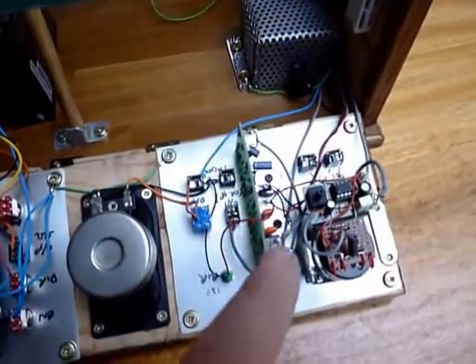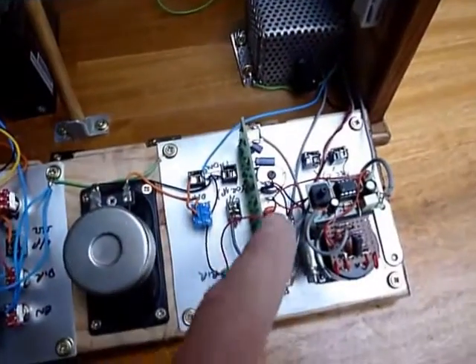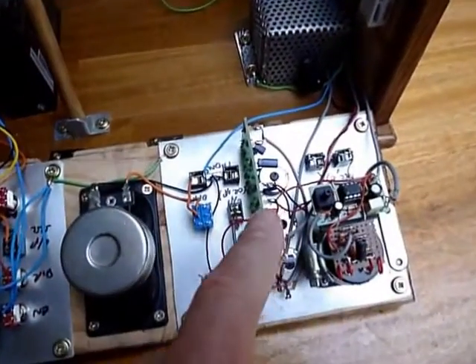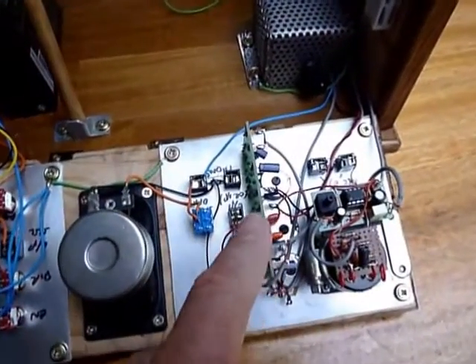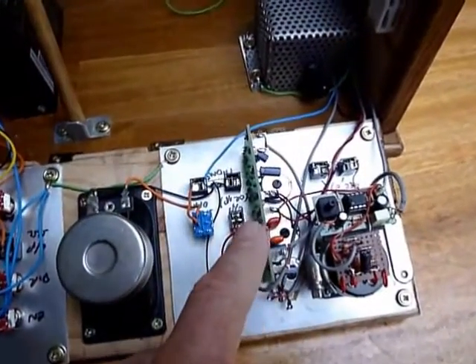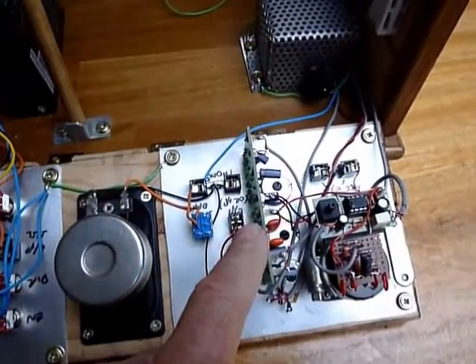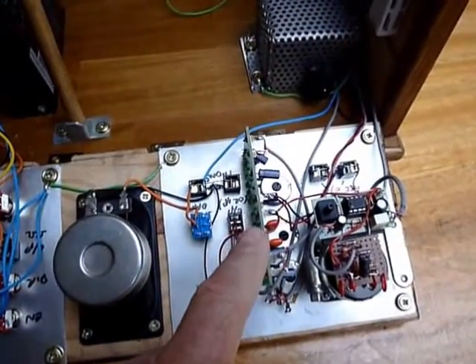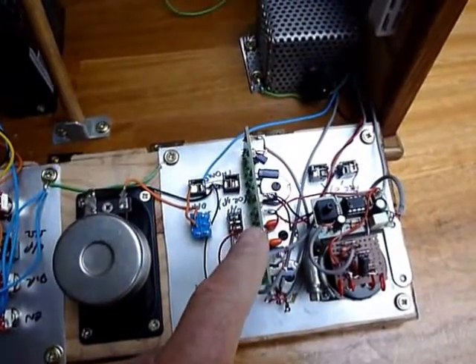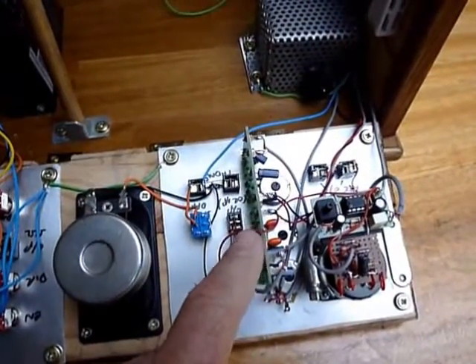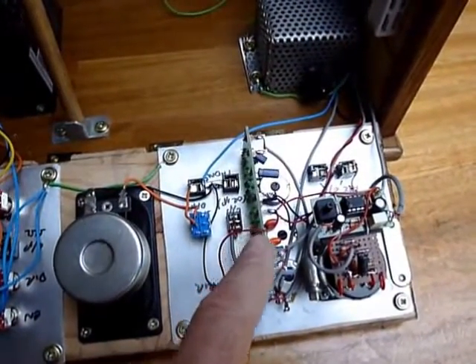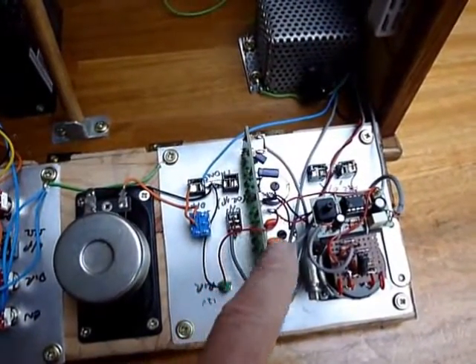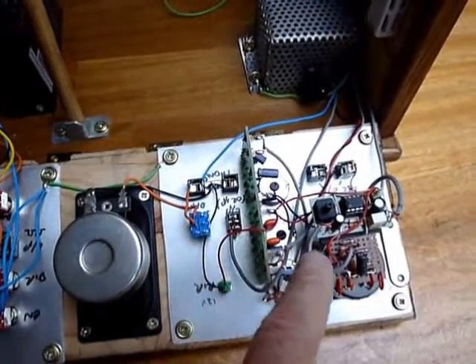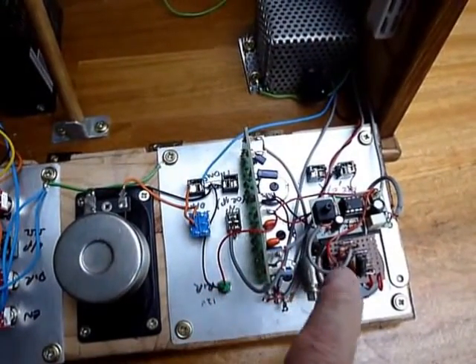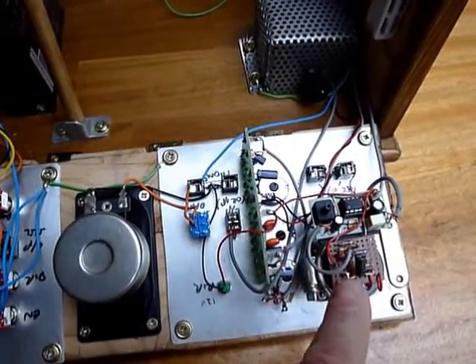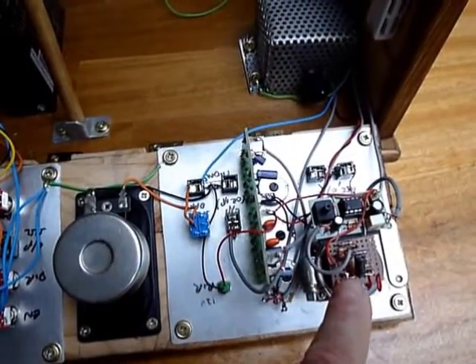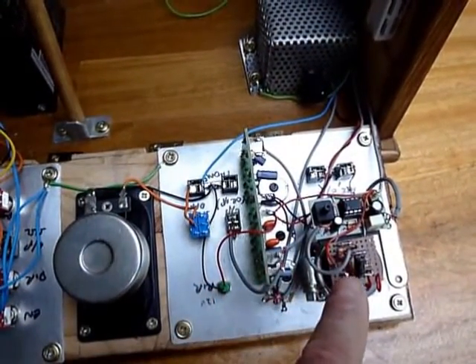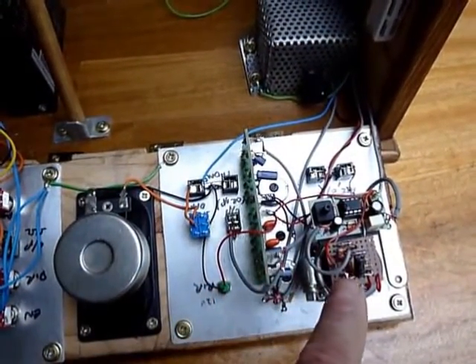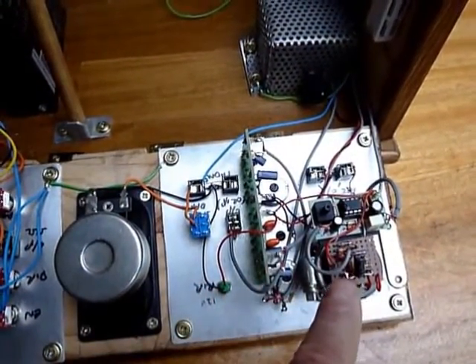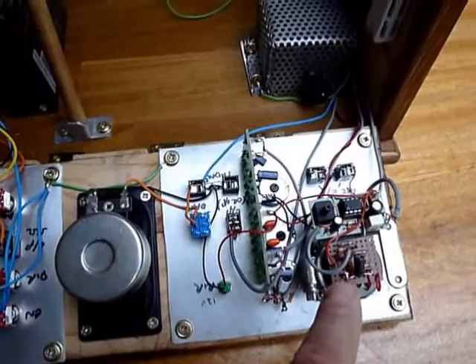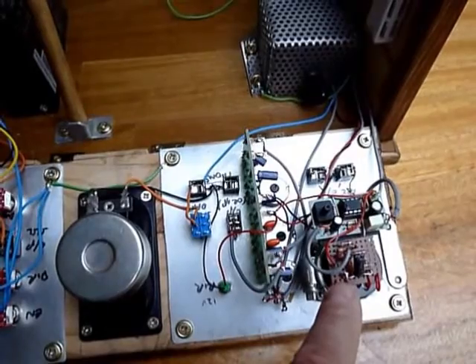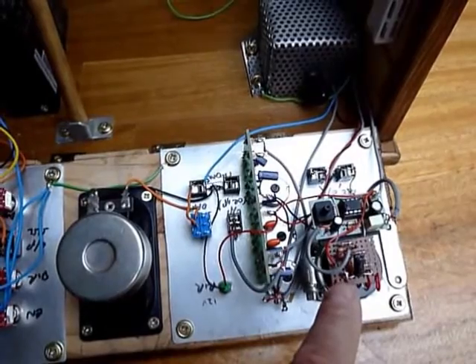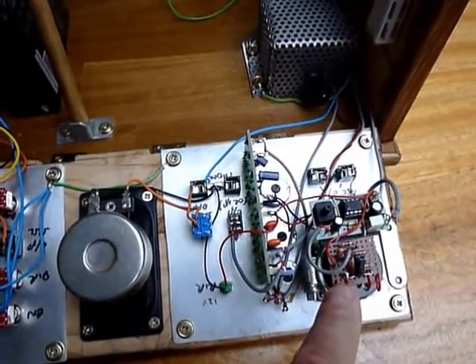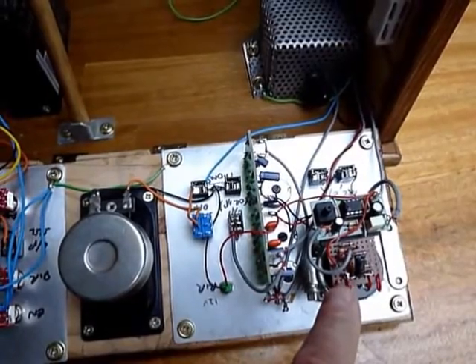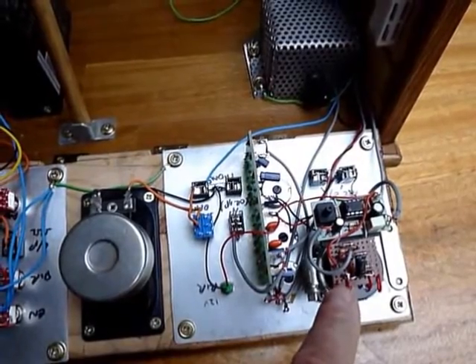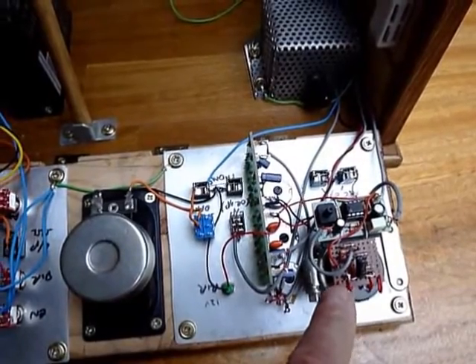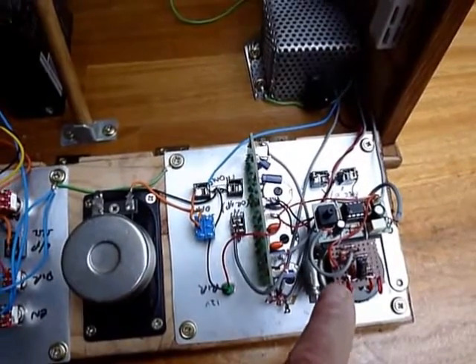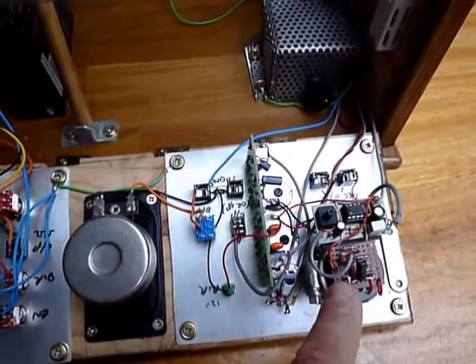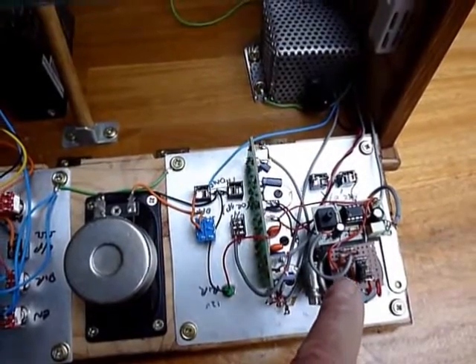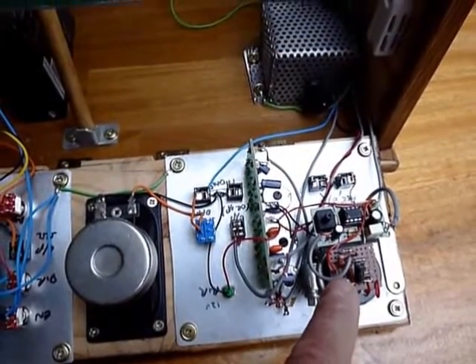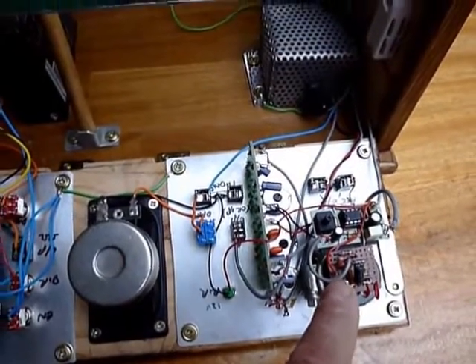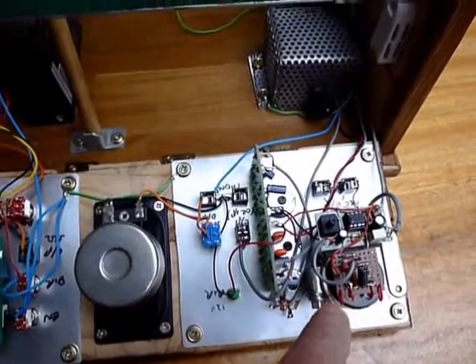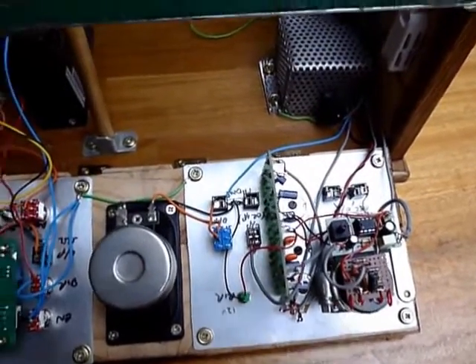The tone generator is on the fascia panel. This is the drive for the VU meter. I'll show you the outputs in a minute.